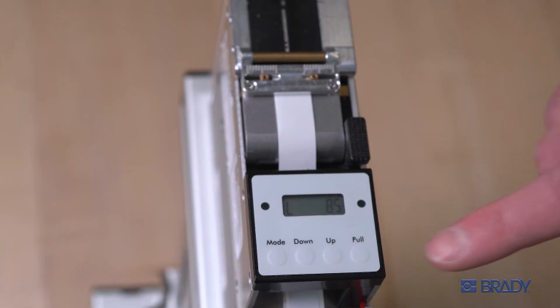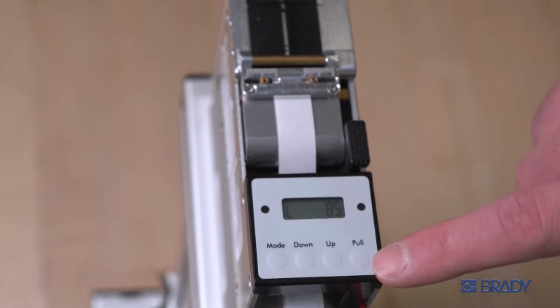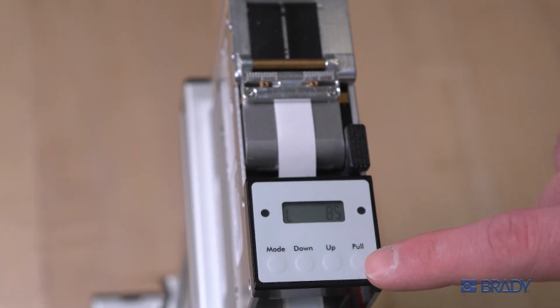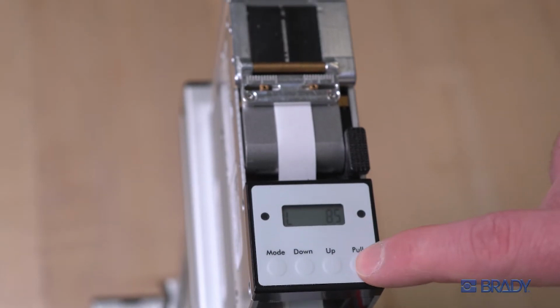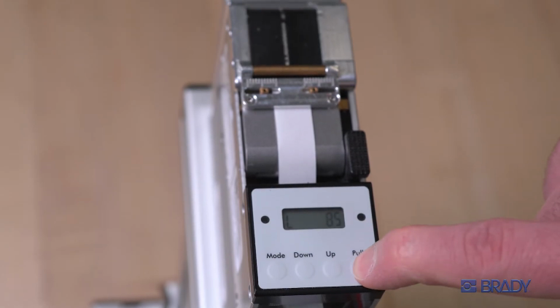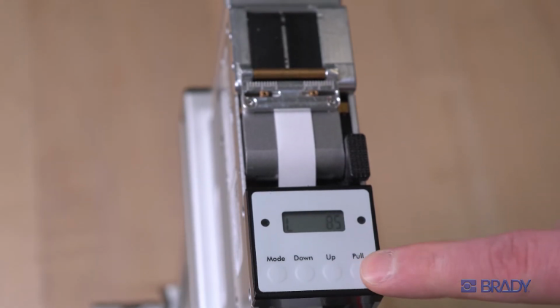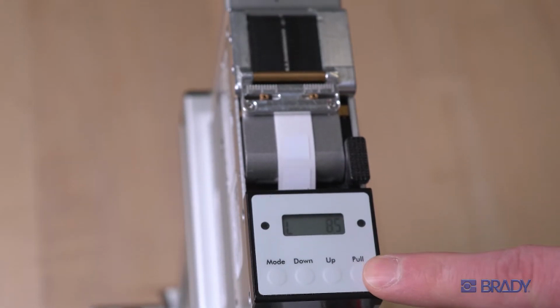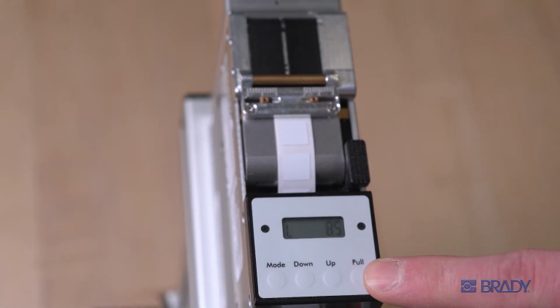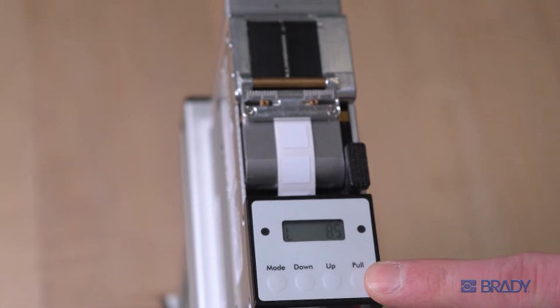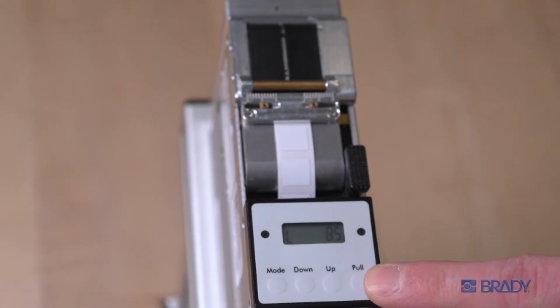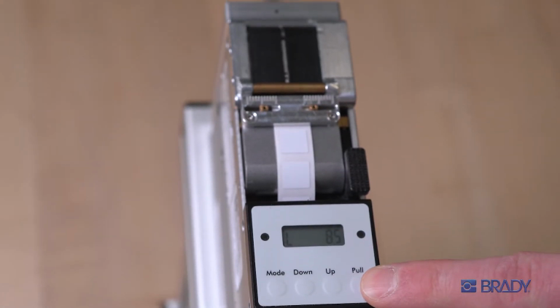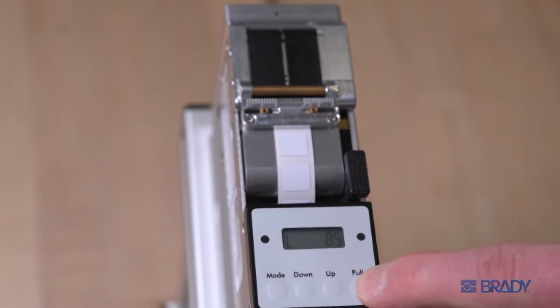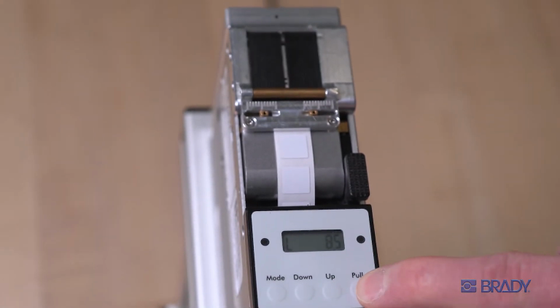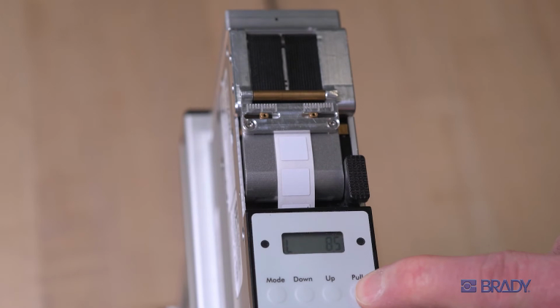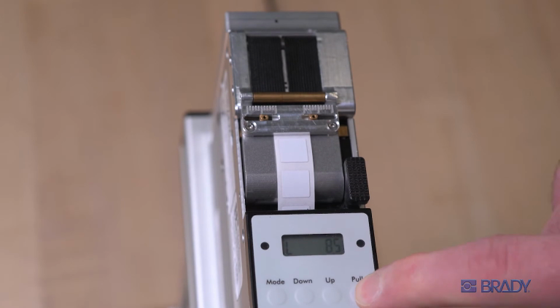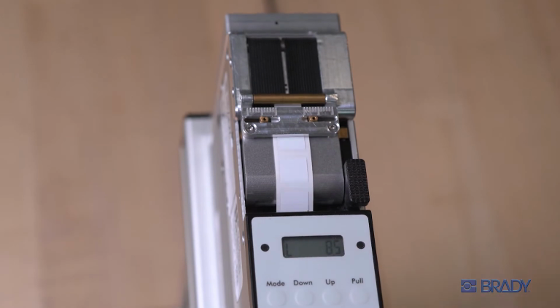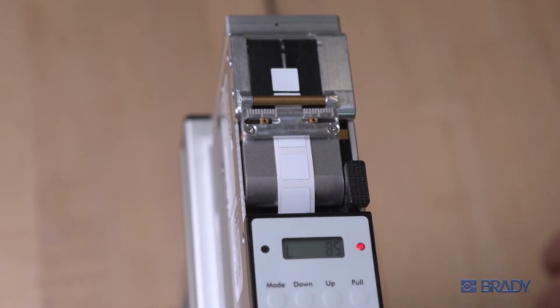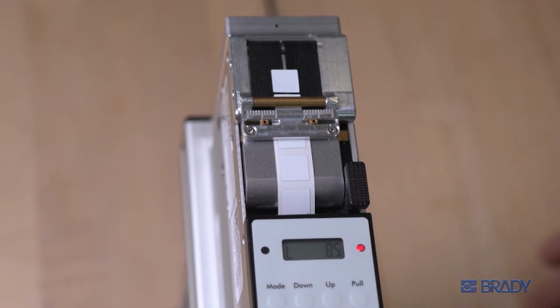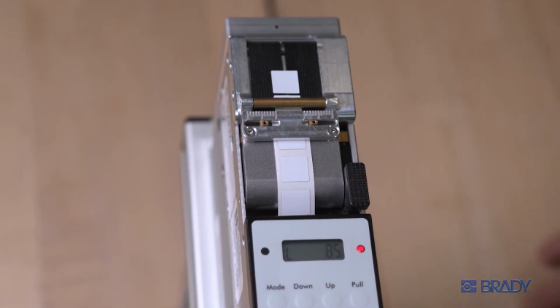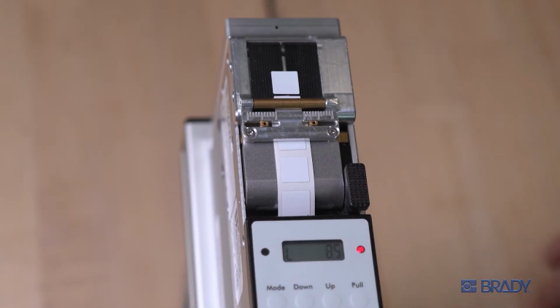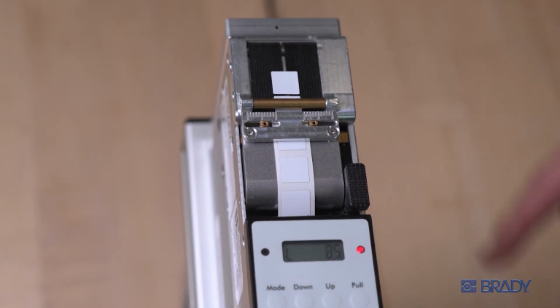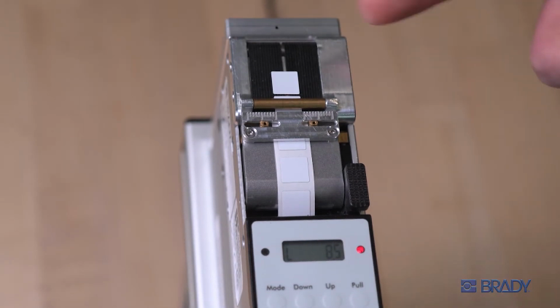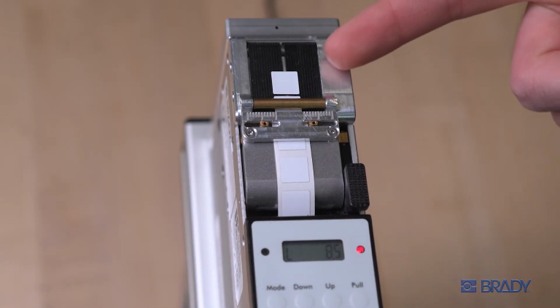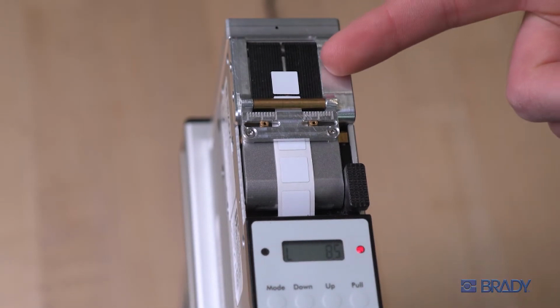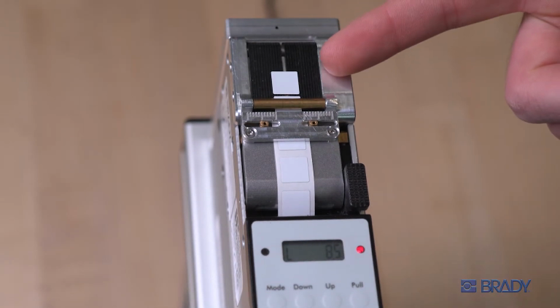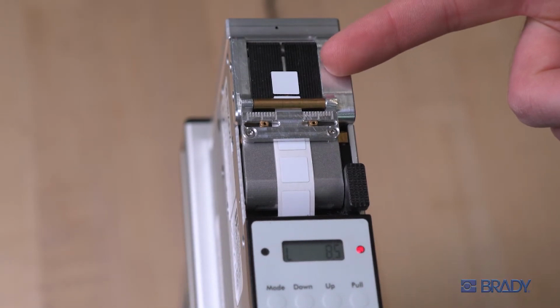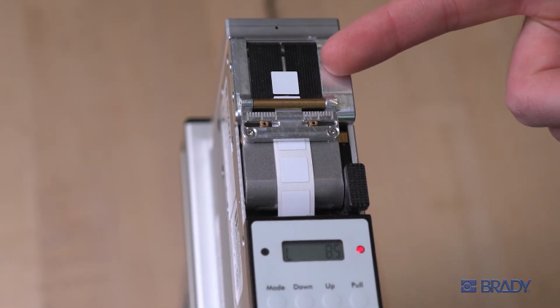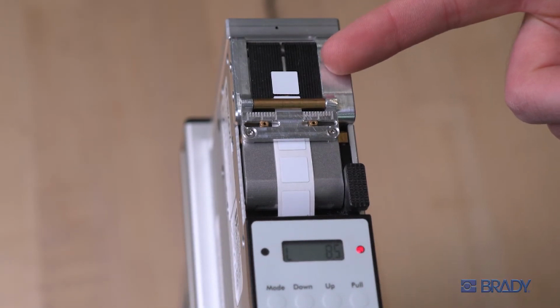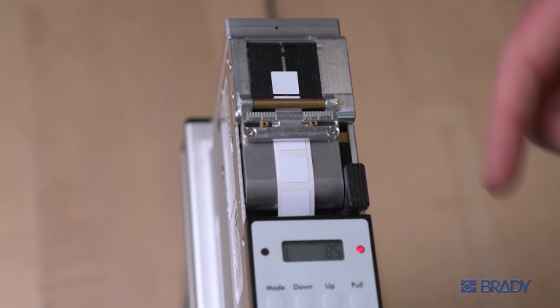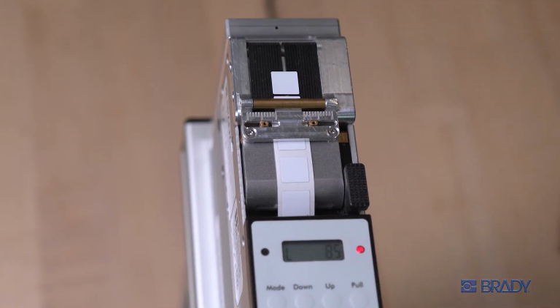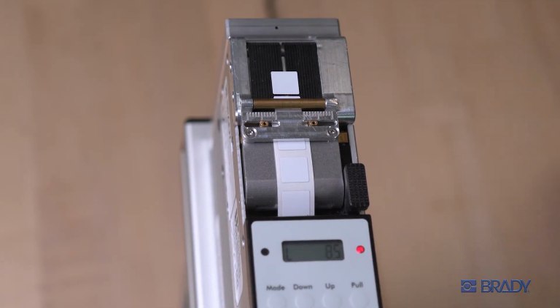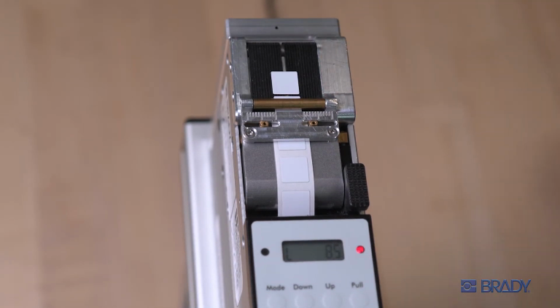Press the pull button to advance your material into position, and just like that your labels are ready for pick and place.